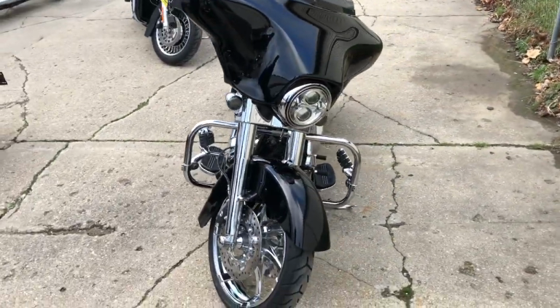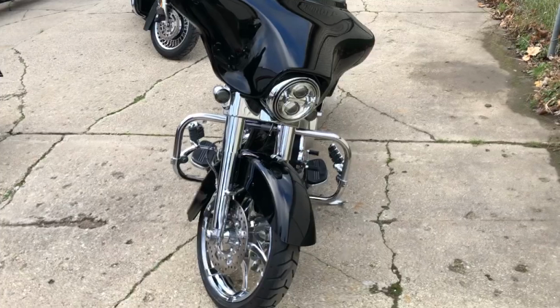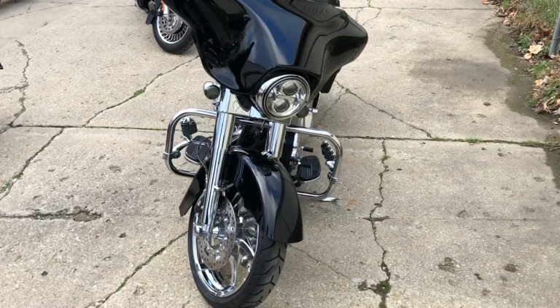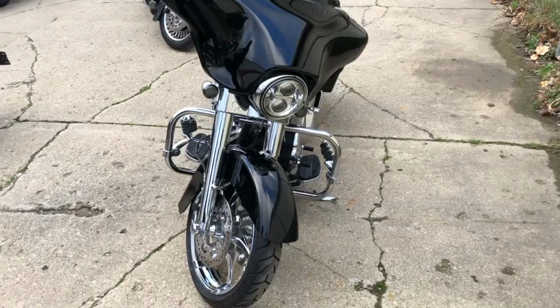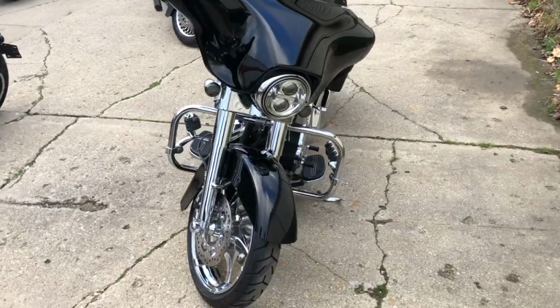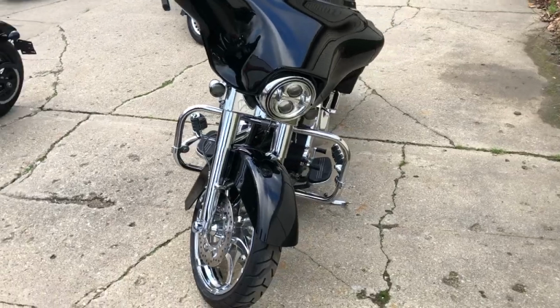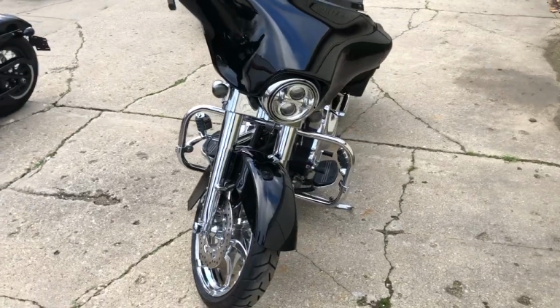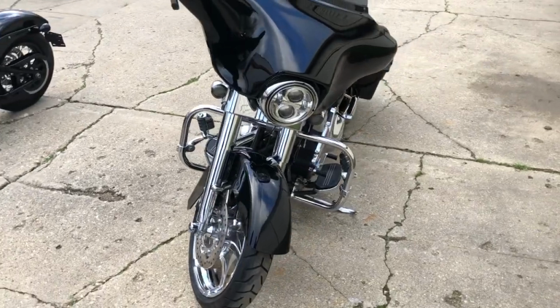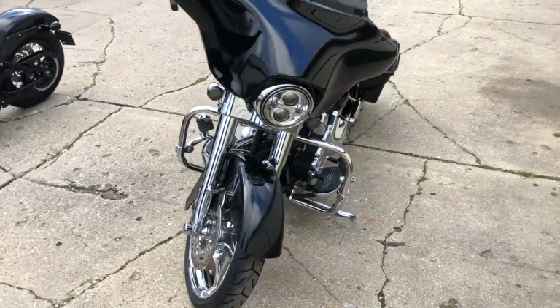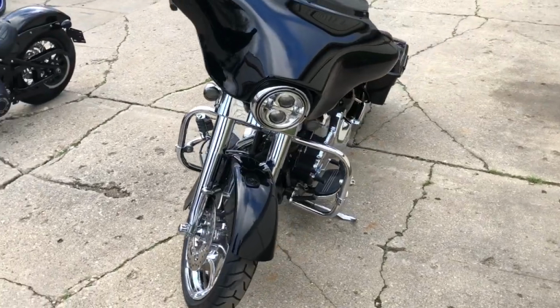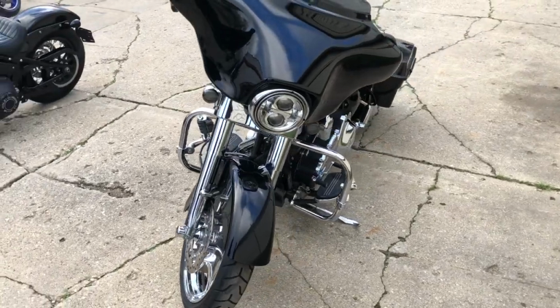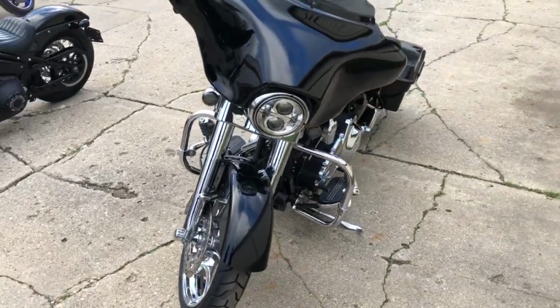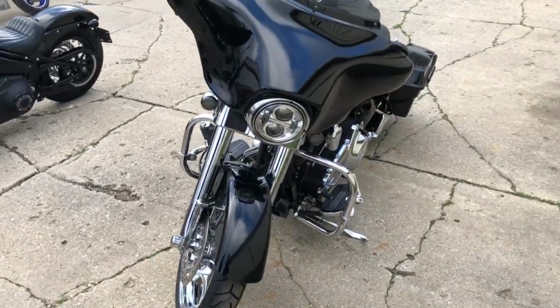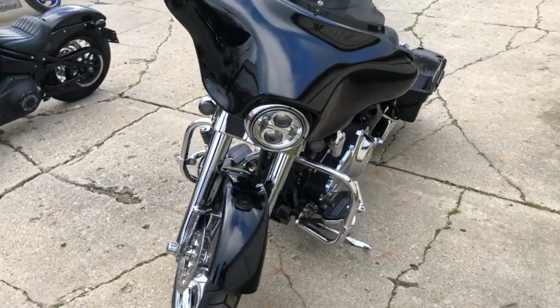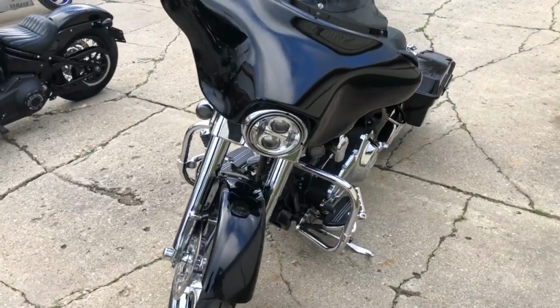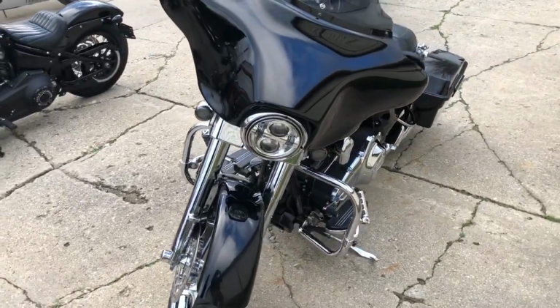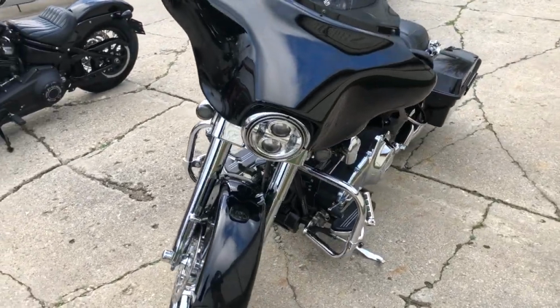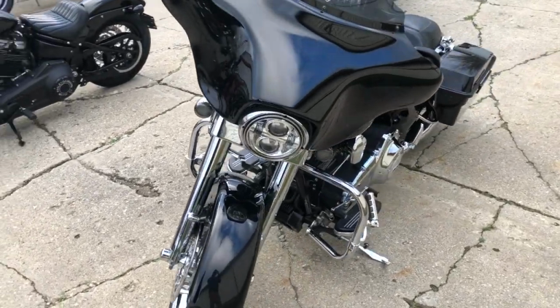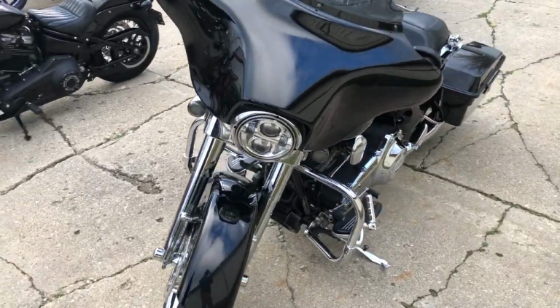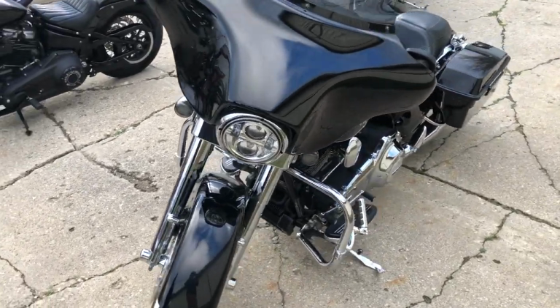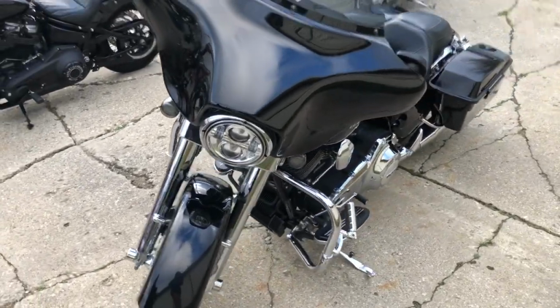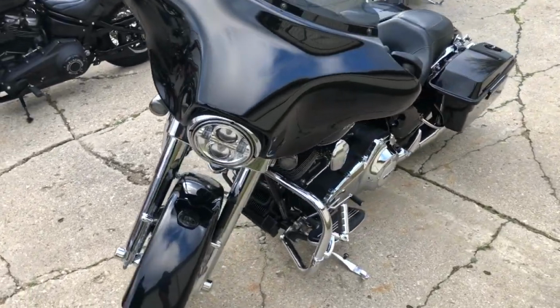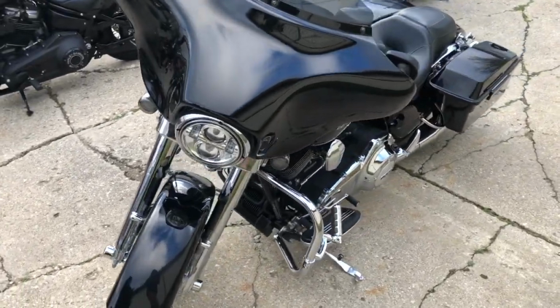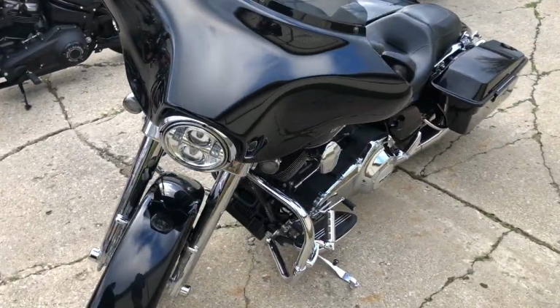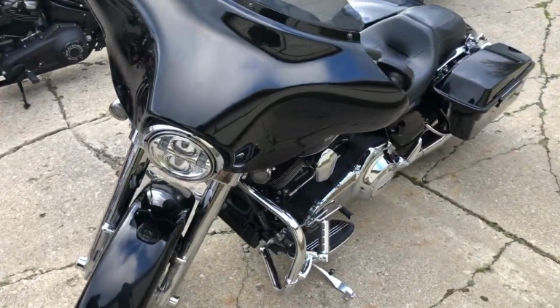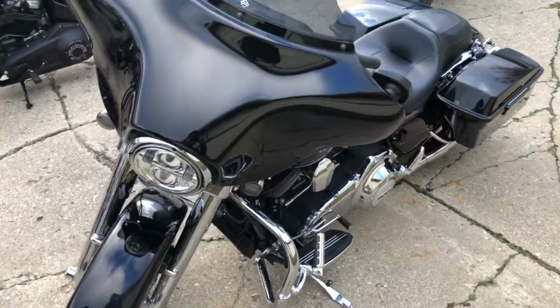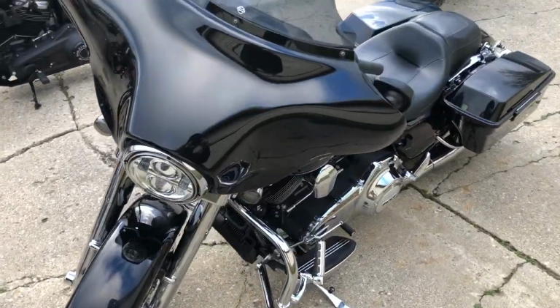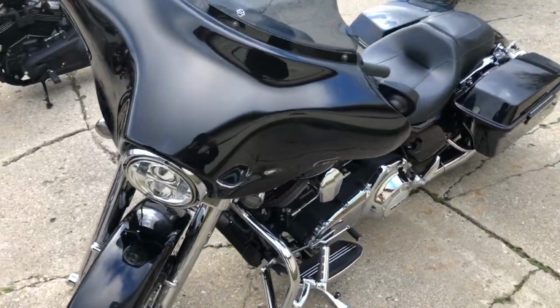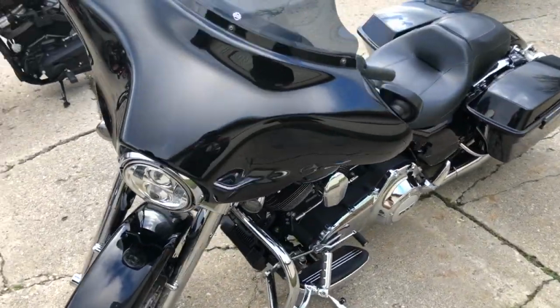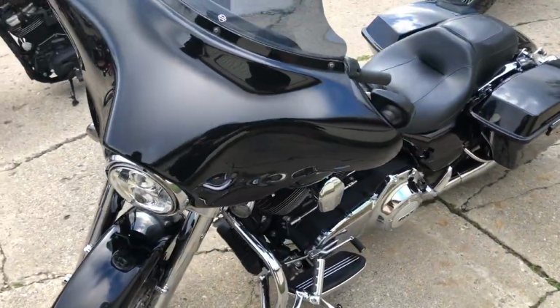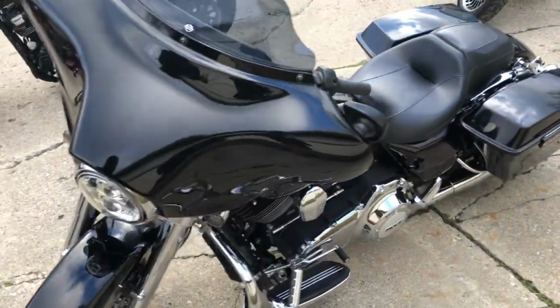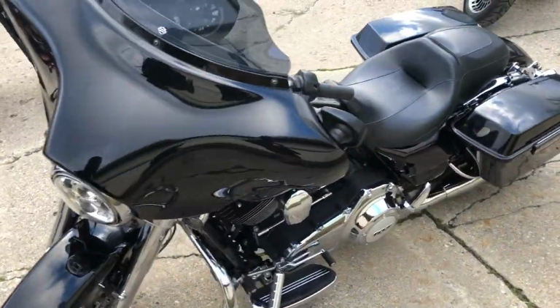Take a close look. We got the chrome front and rear wheels, chrome front end, highway peg, dual Vance and Hines exhaust.